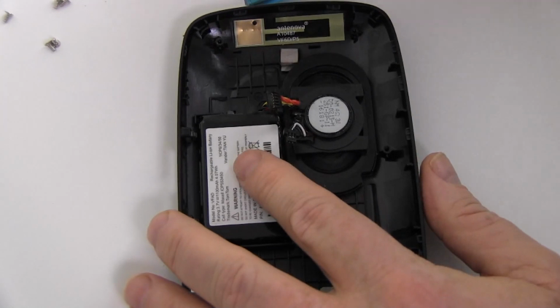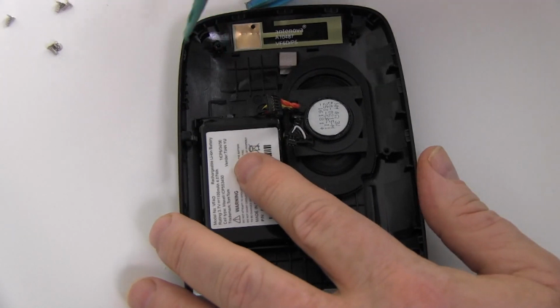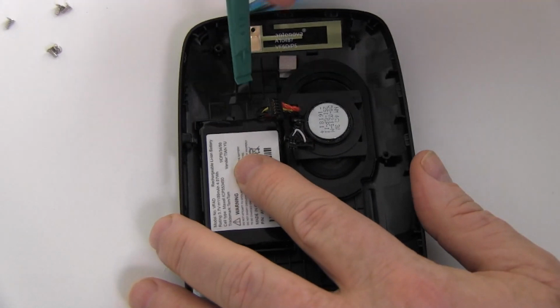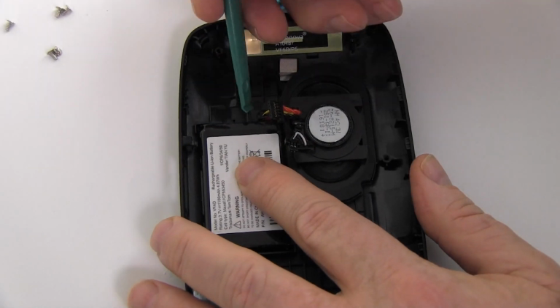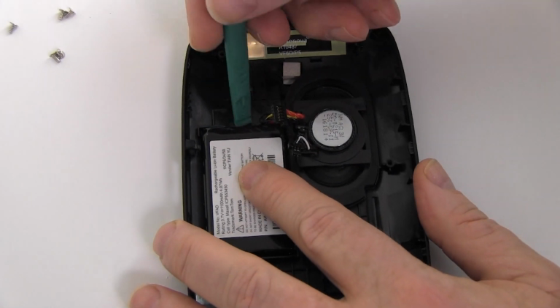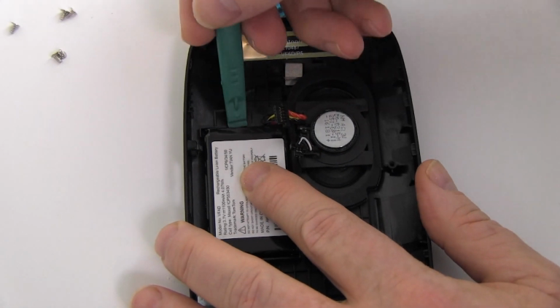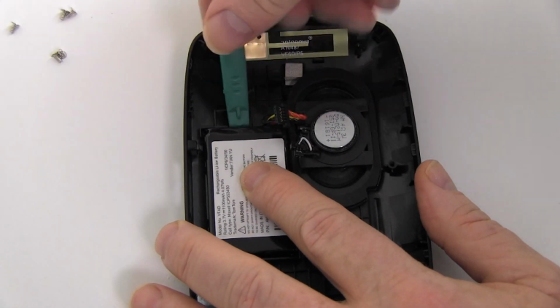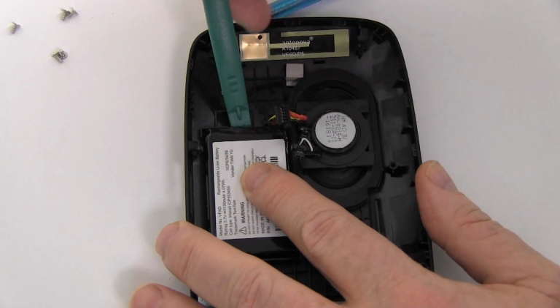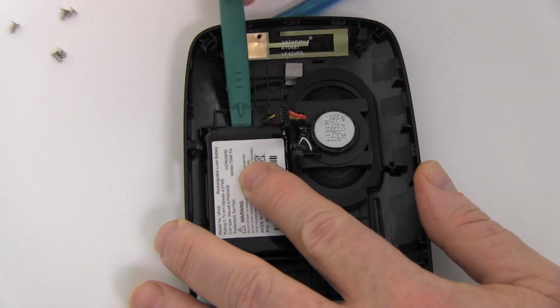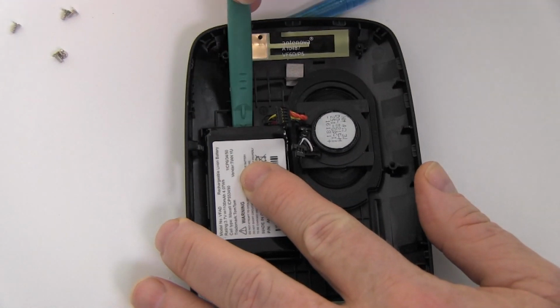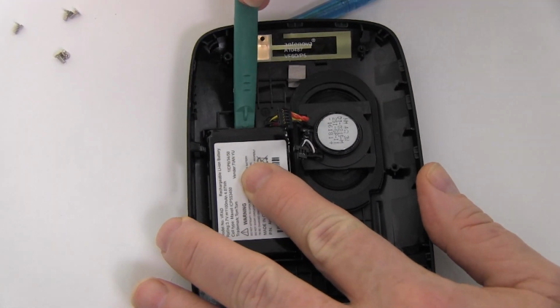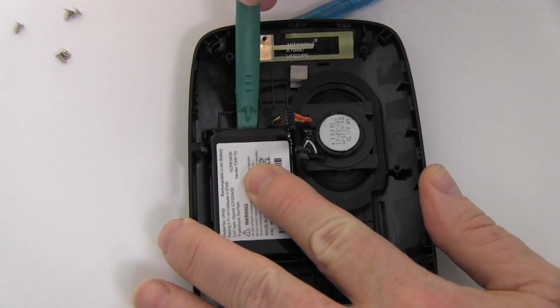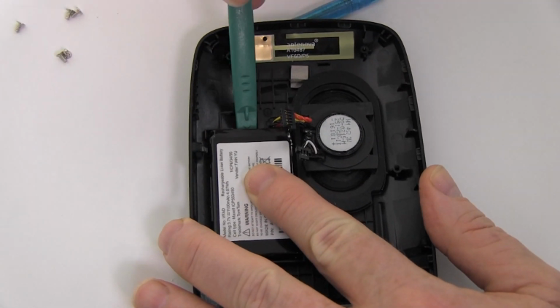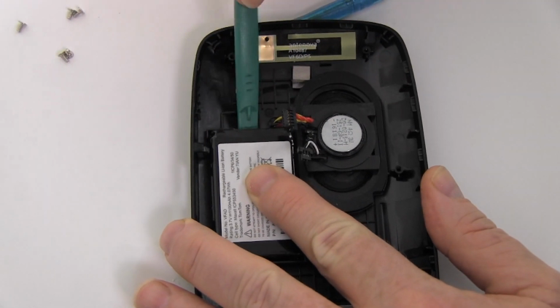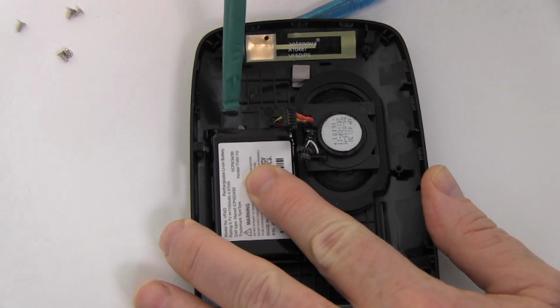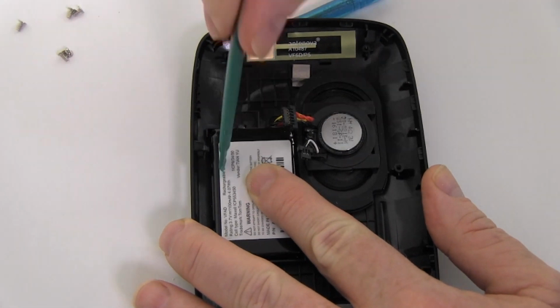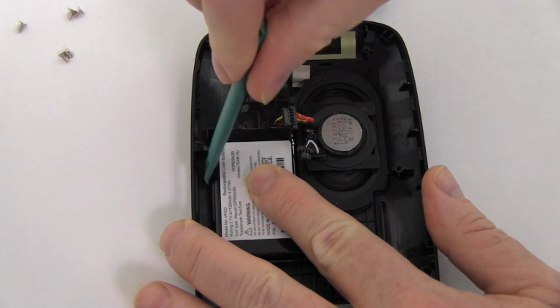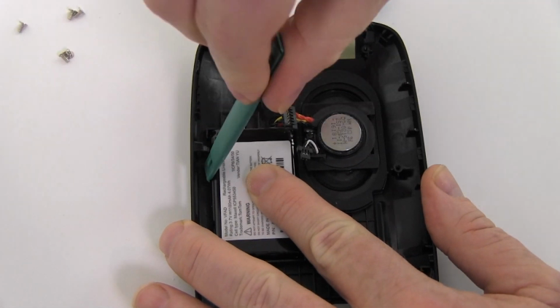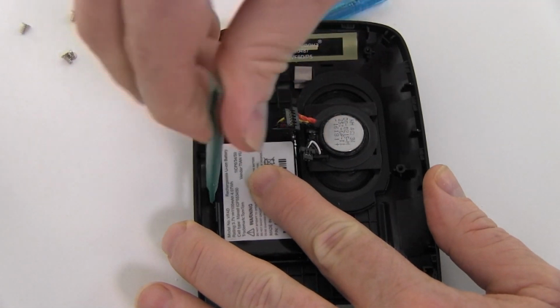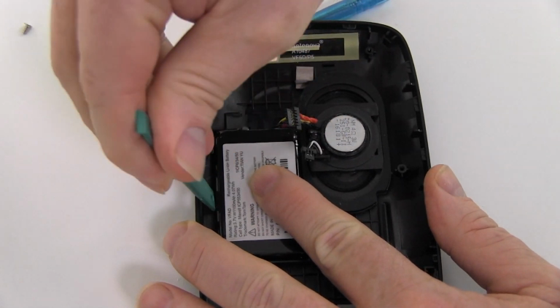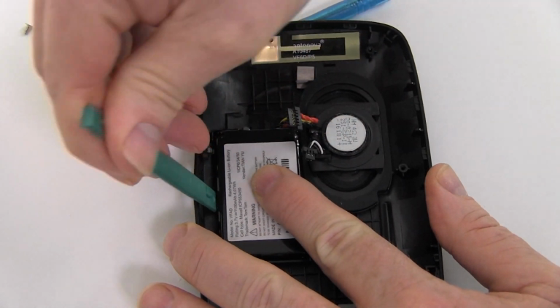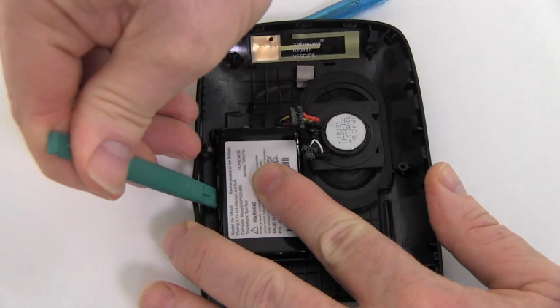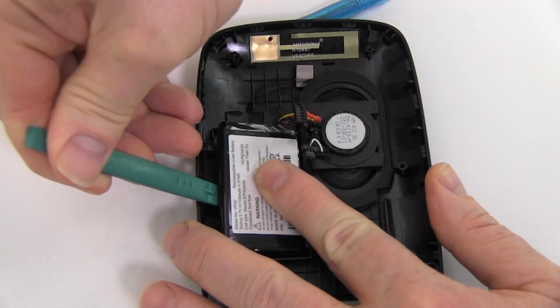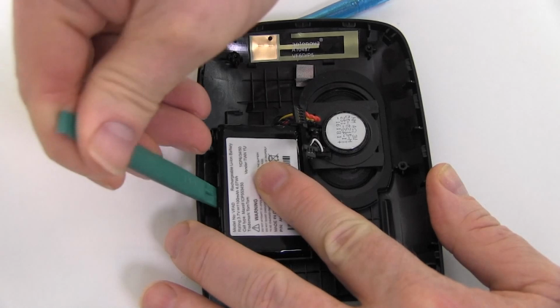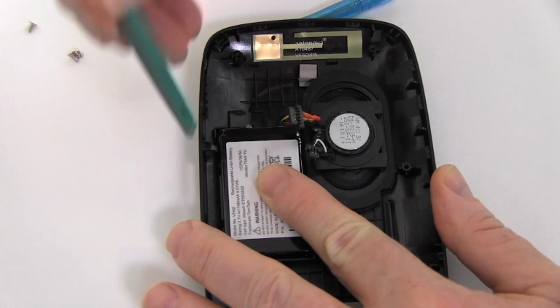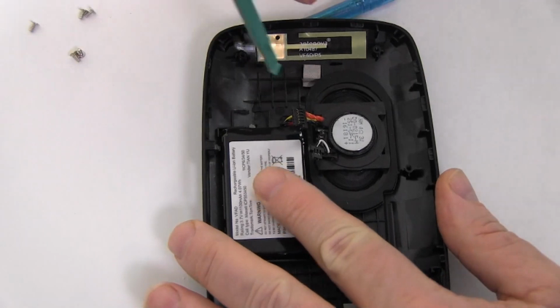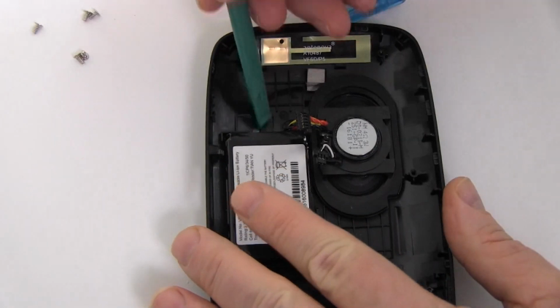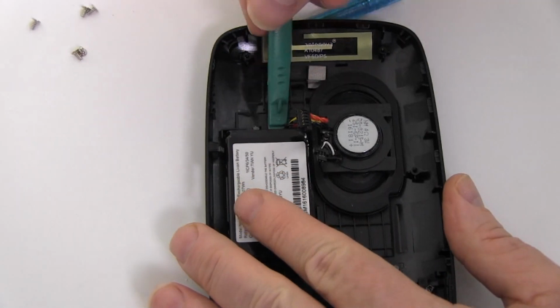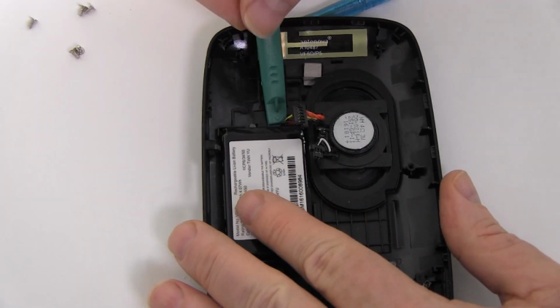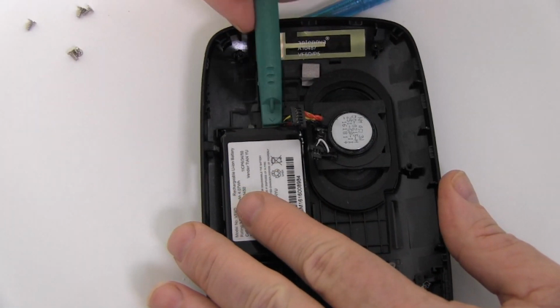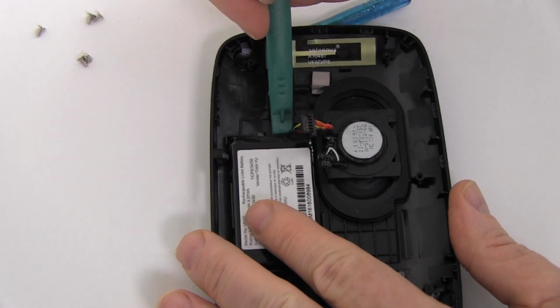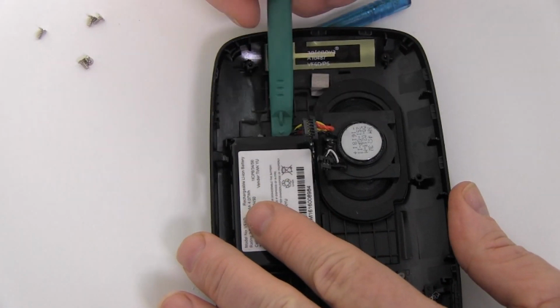Remove the original battery and place a new extended life battery from NewPower99.com into your TomTom.